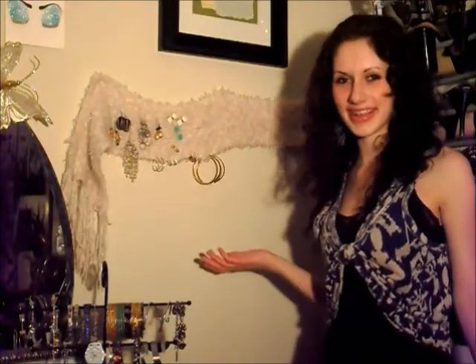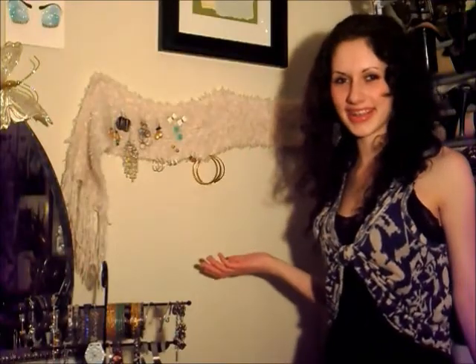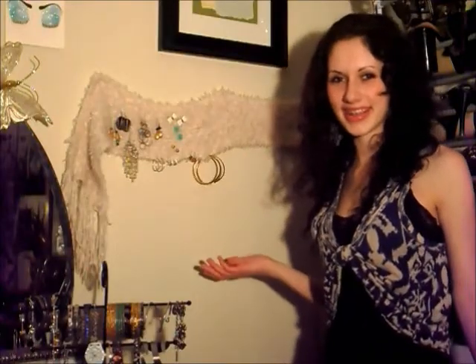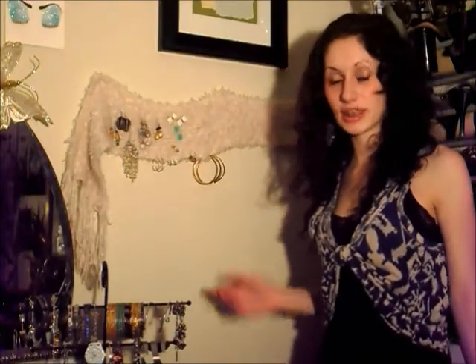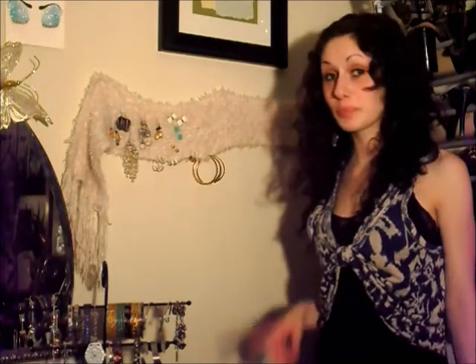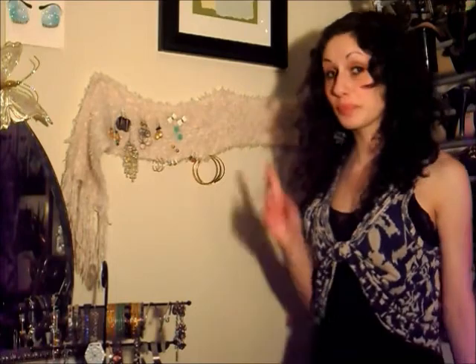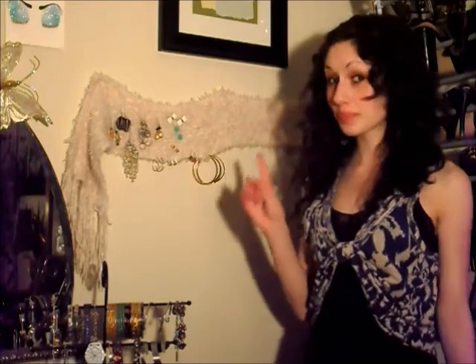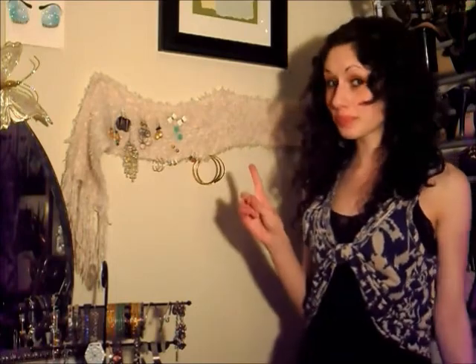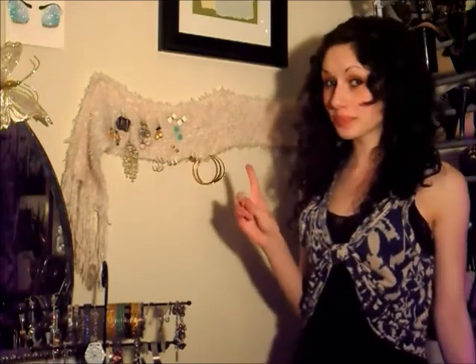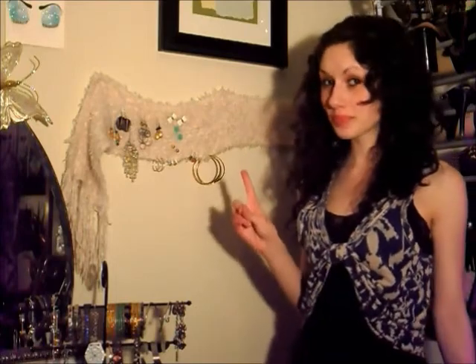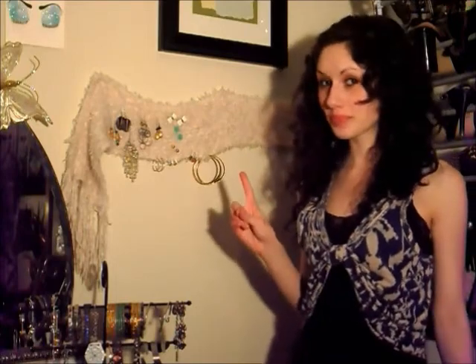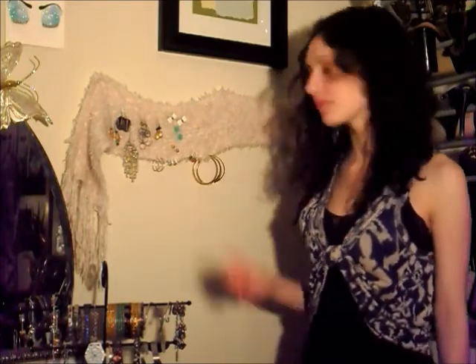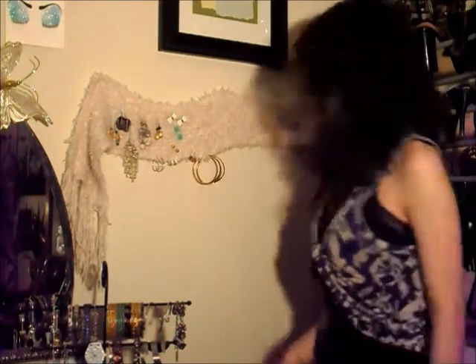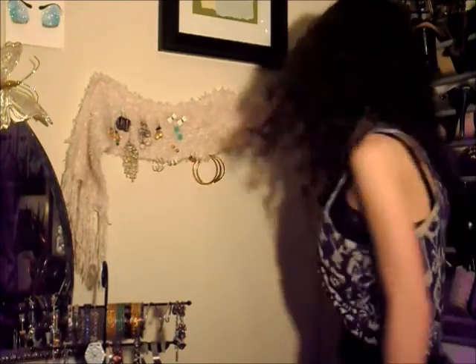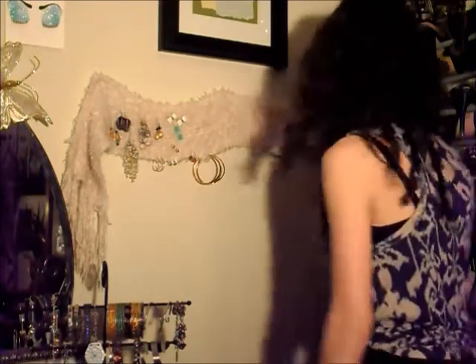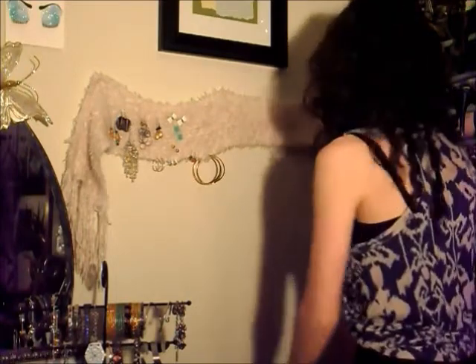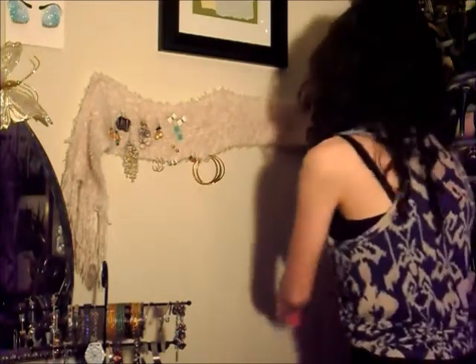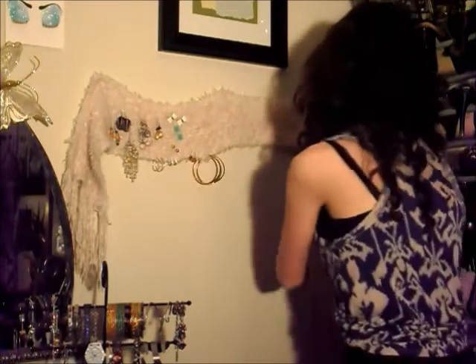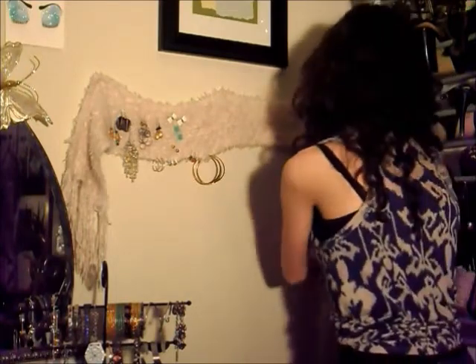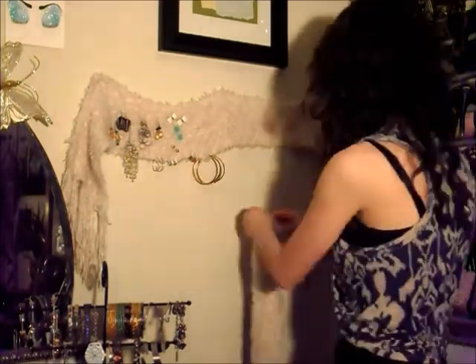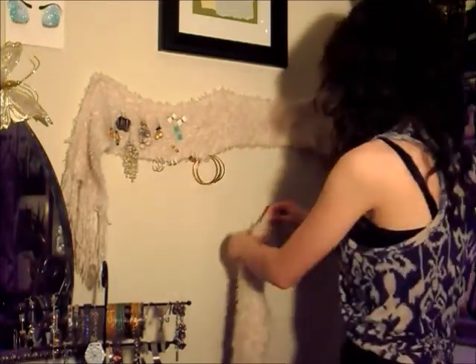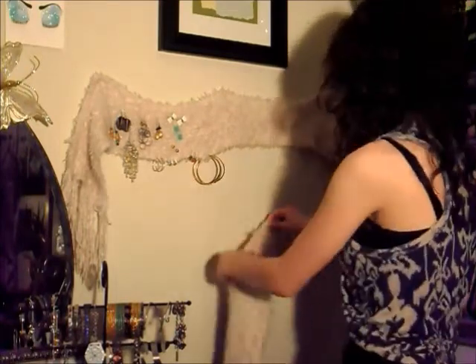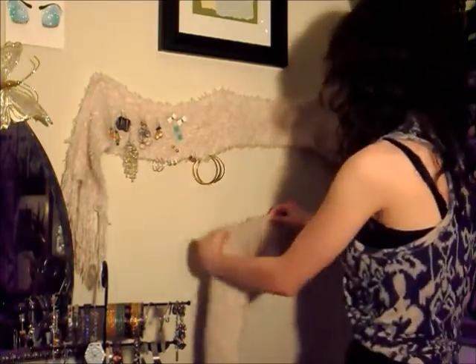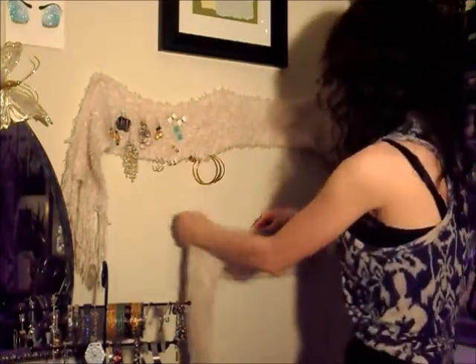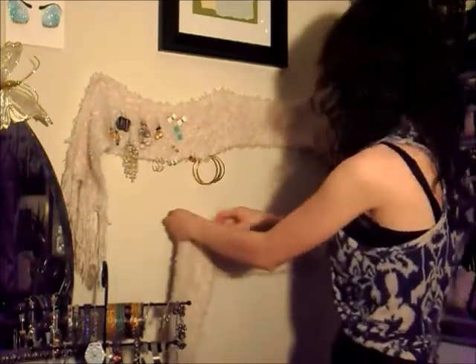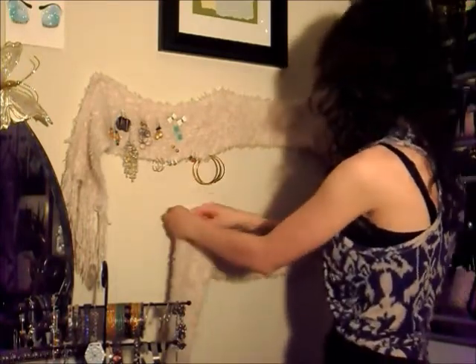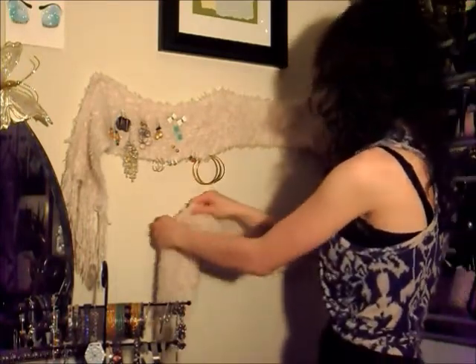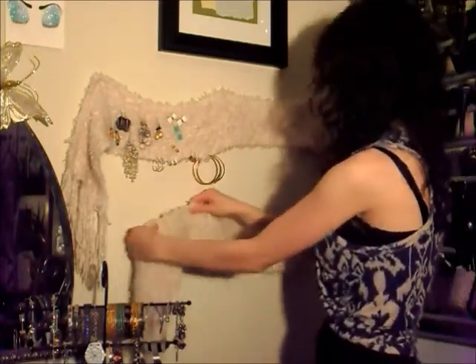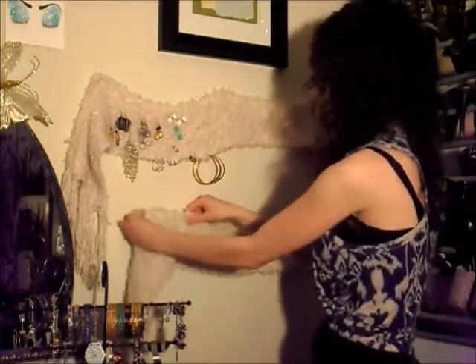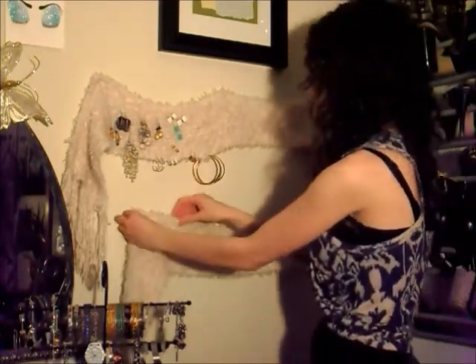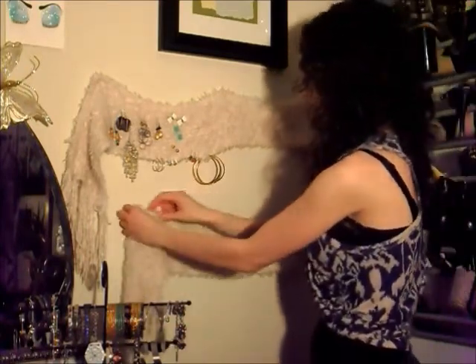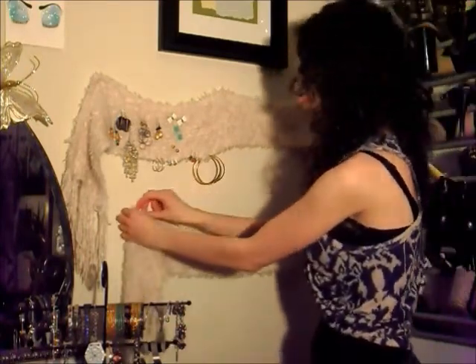Also, if you have a really long scarf, you can double it back around and have twice as much room to hang your earrings.